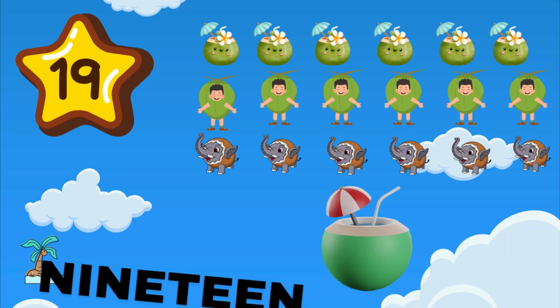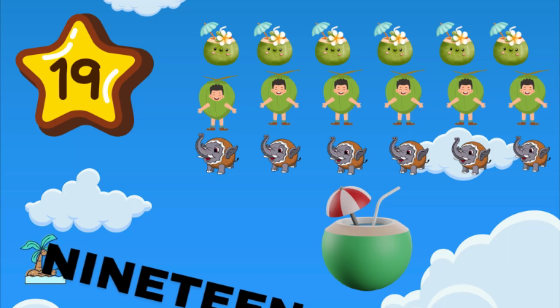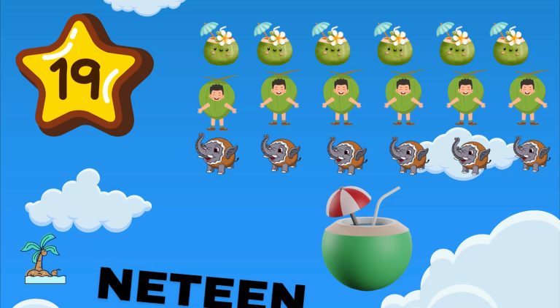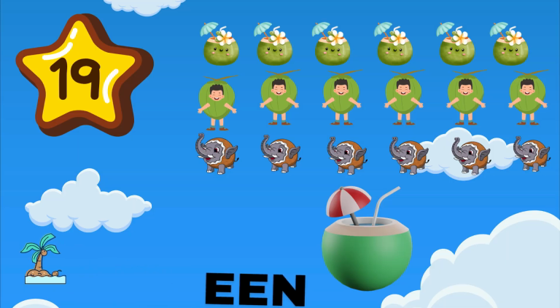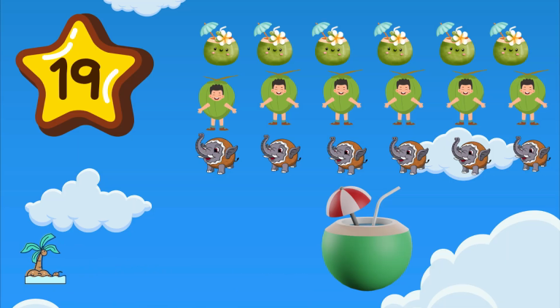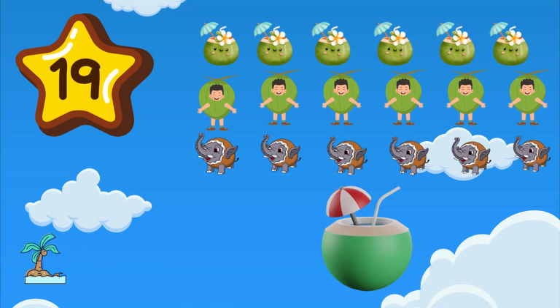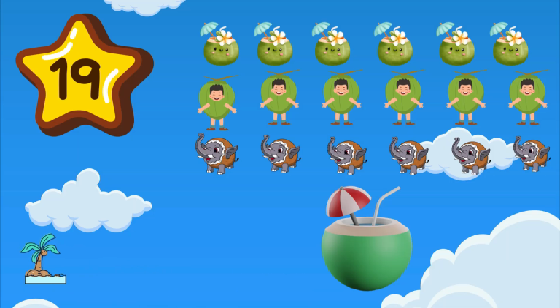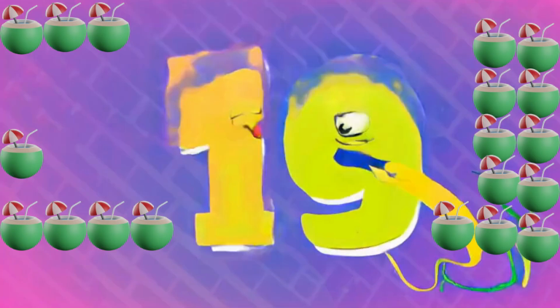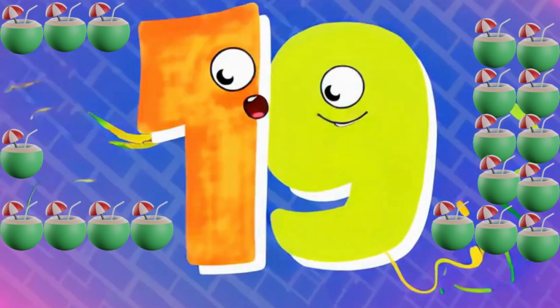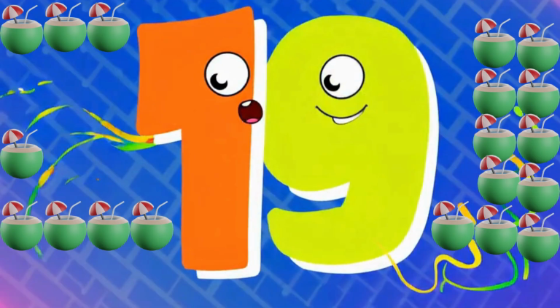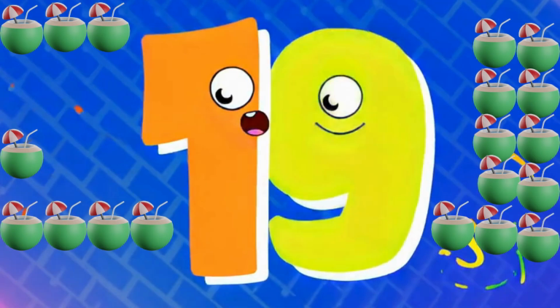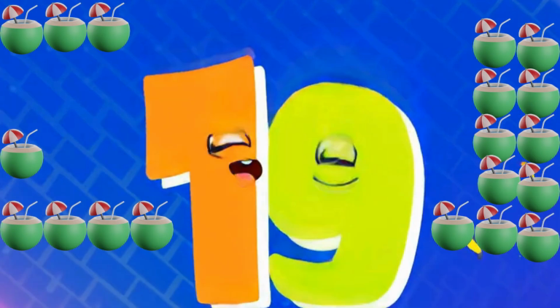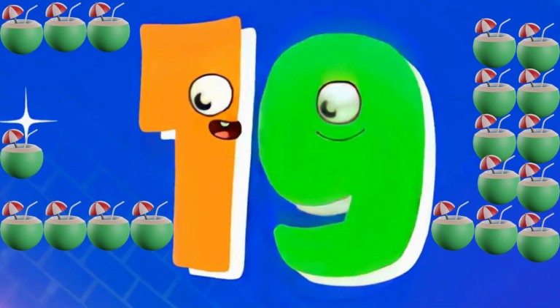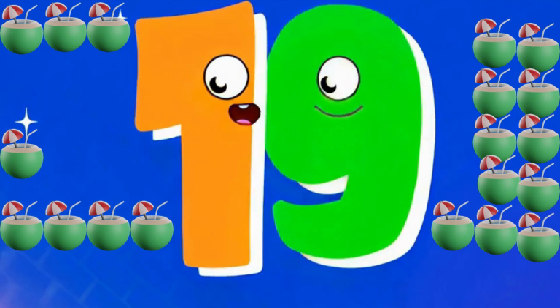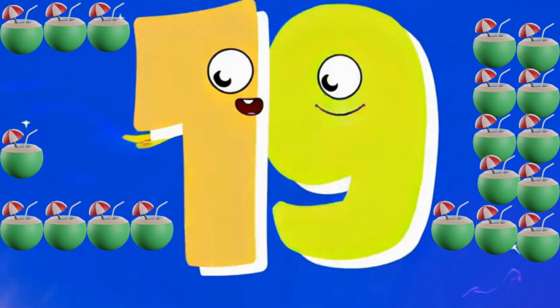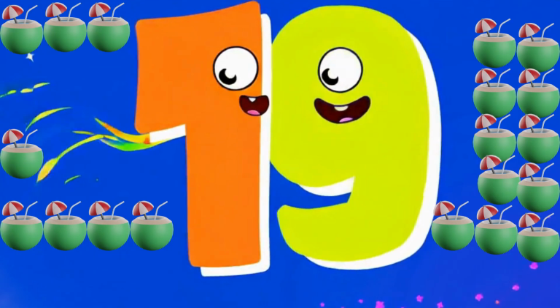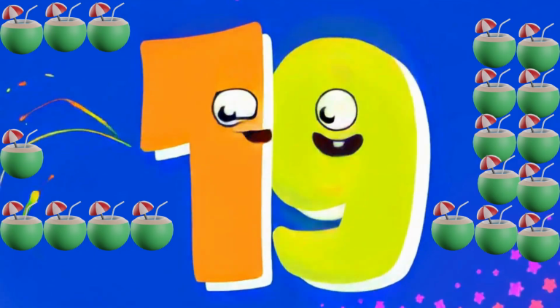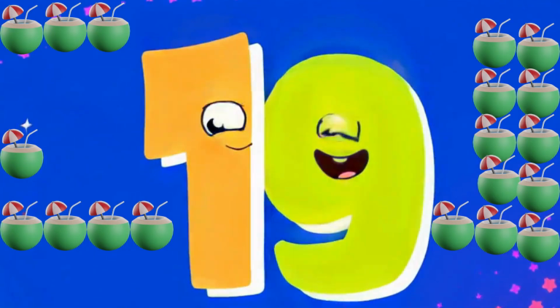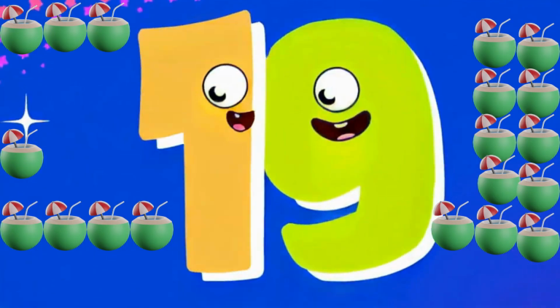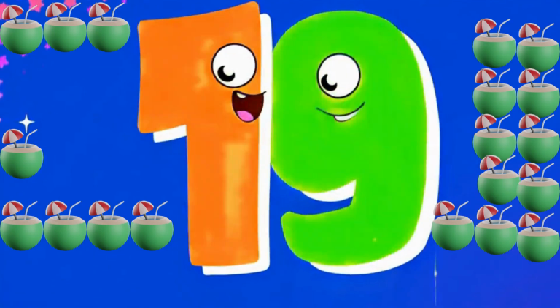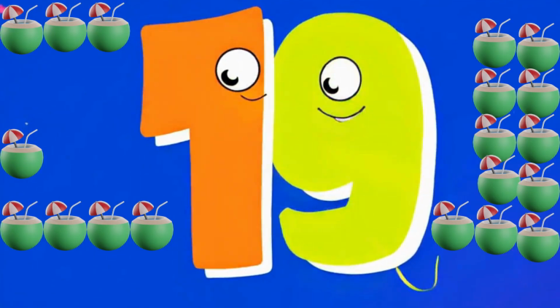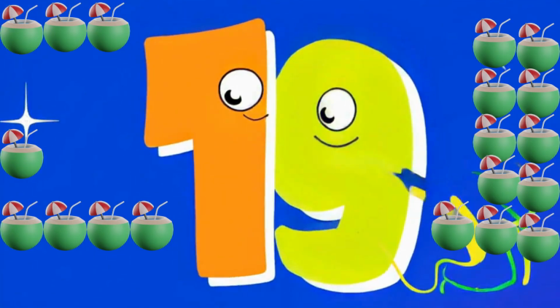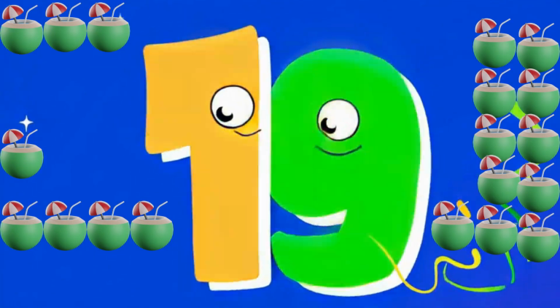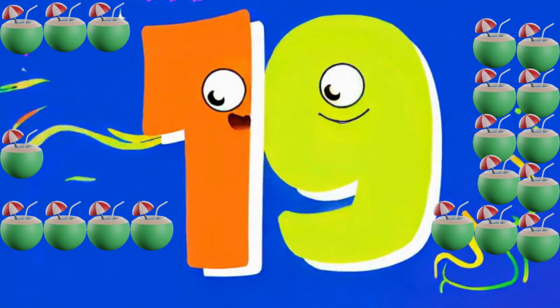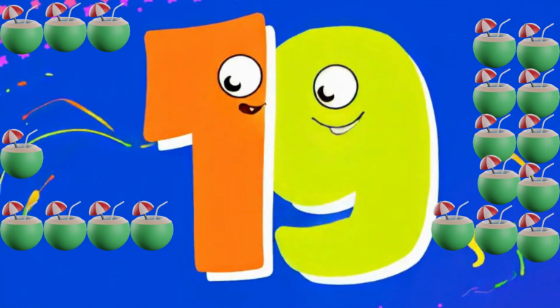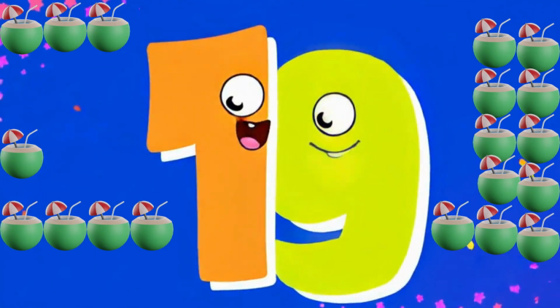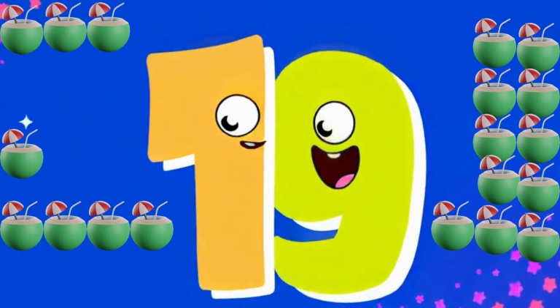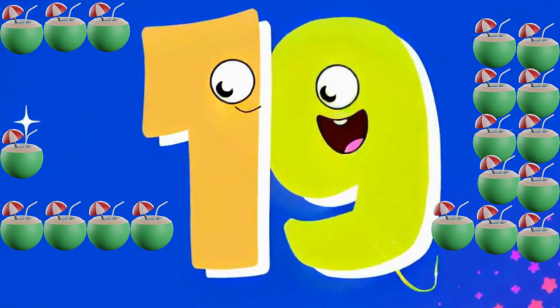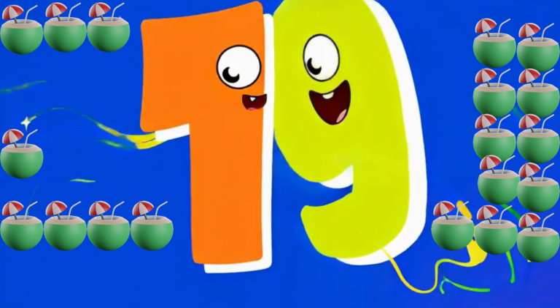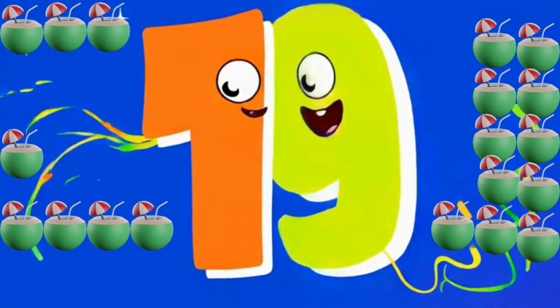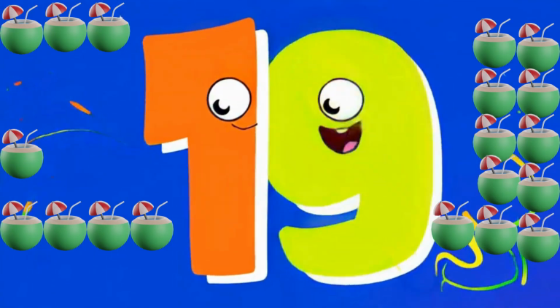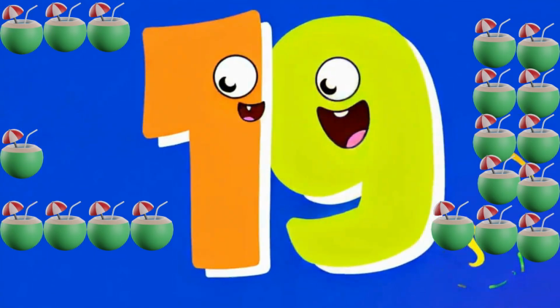19 is a one and nine. Almost 20, doing fine. How many coconuts on the line? 19 hanging in the sunshine.